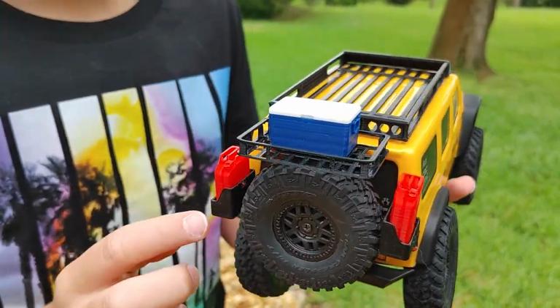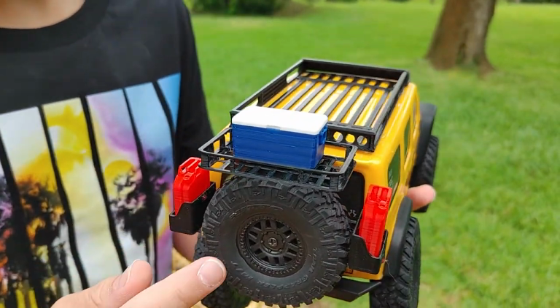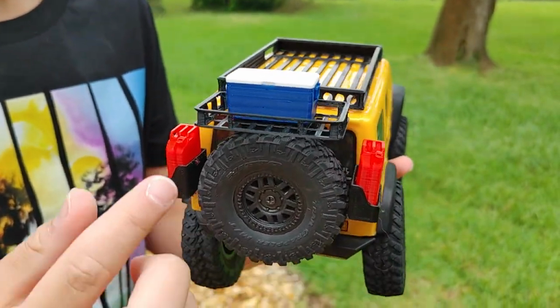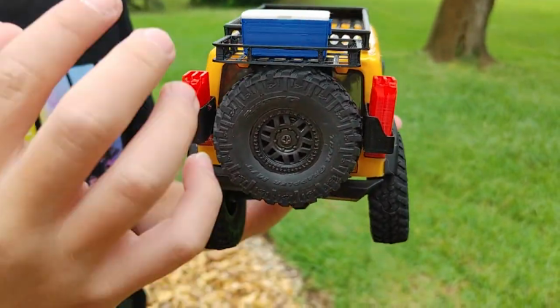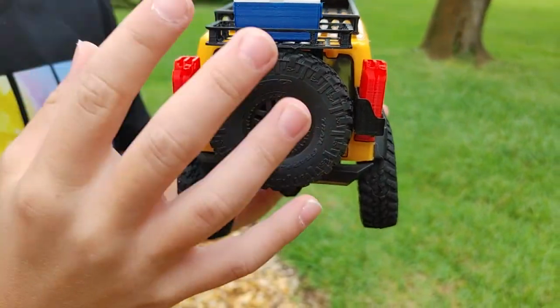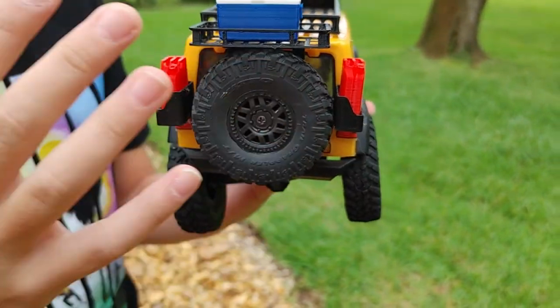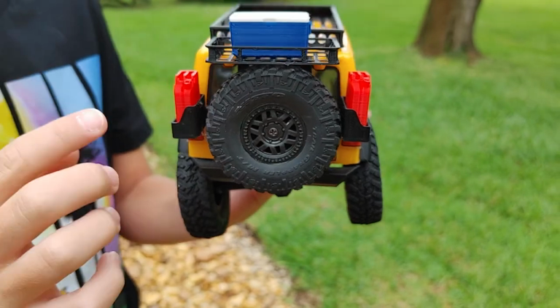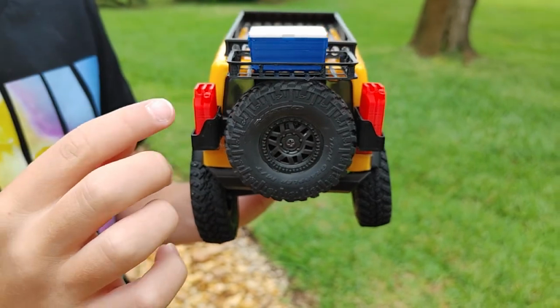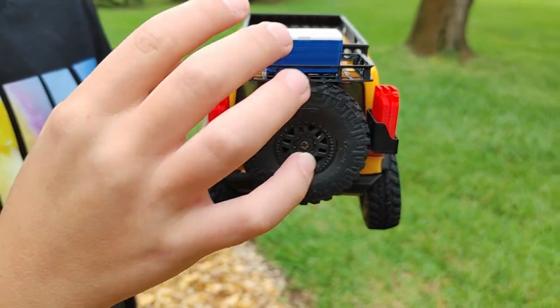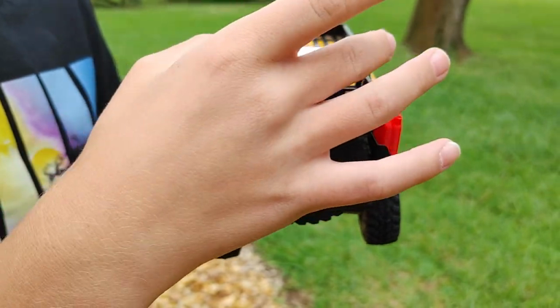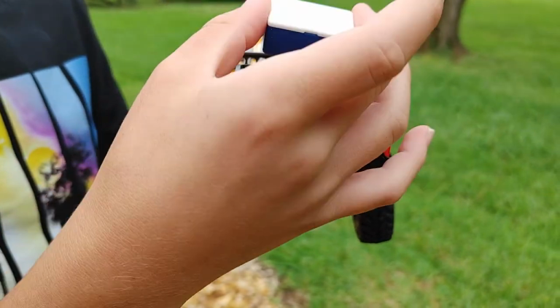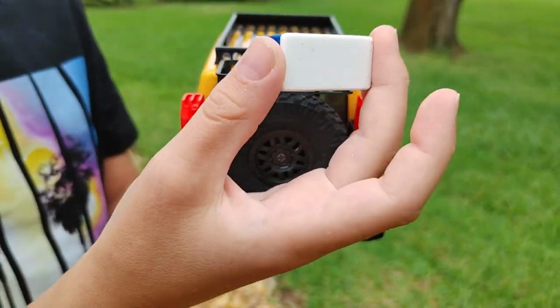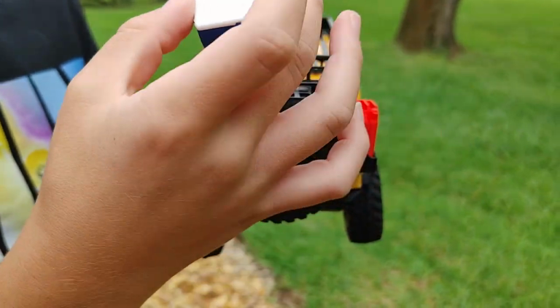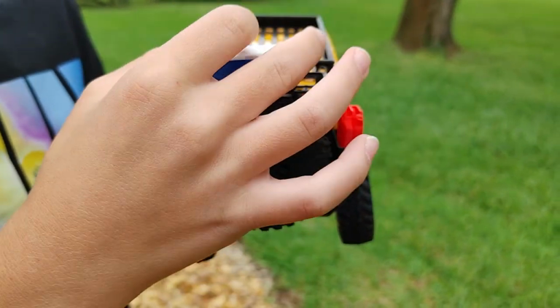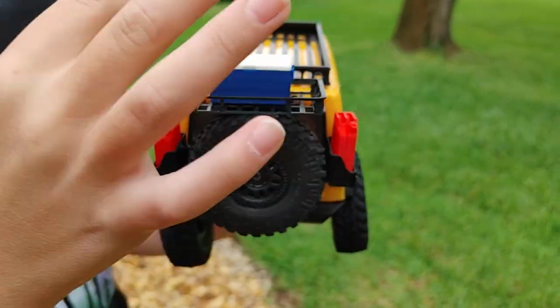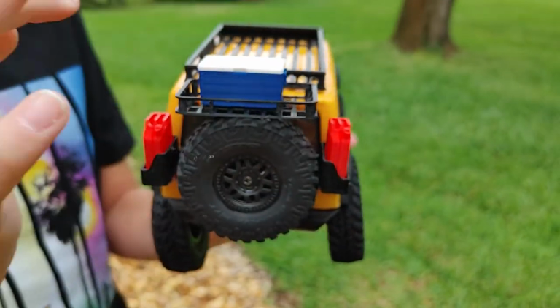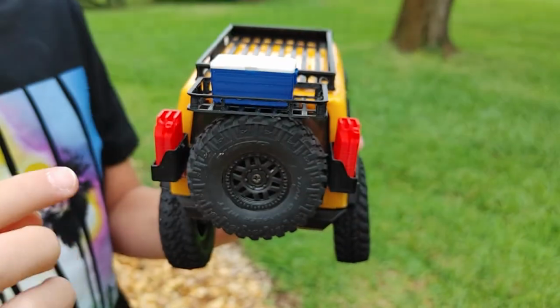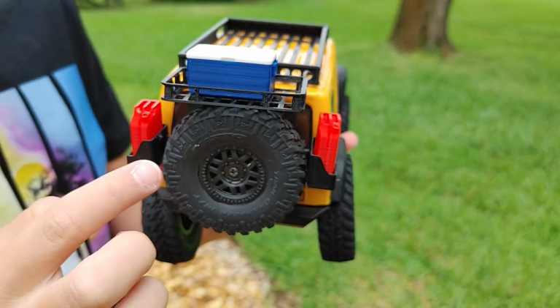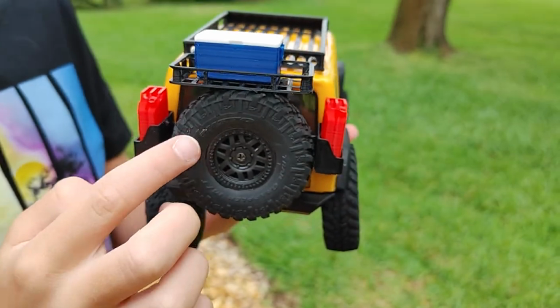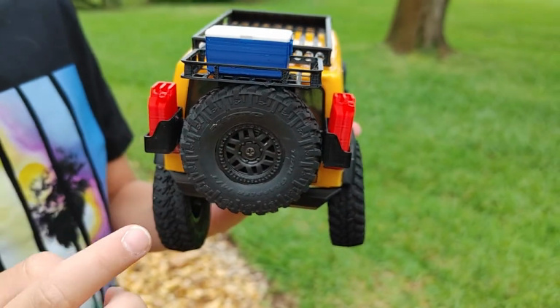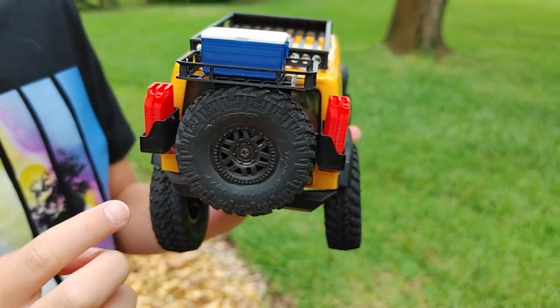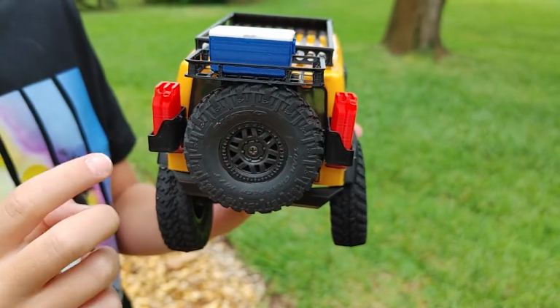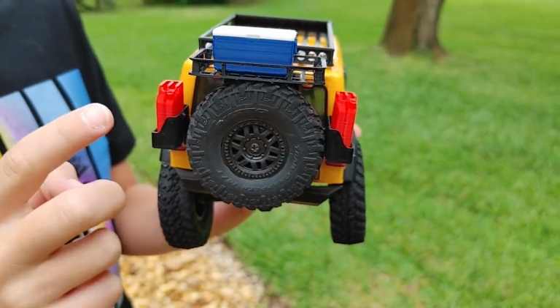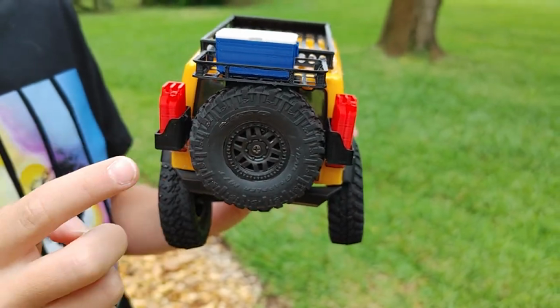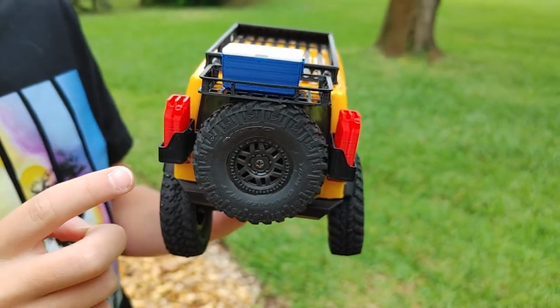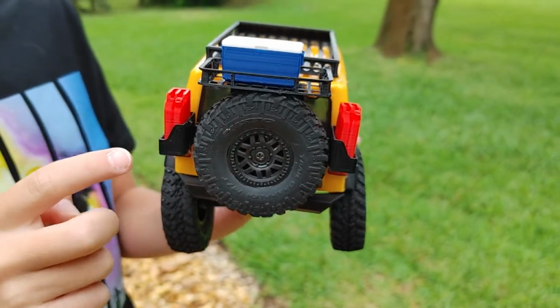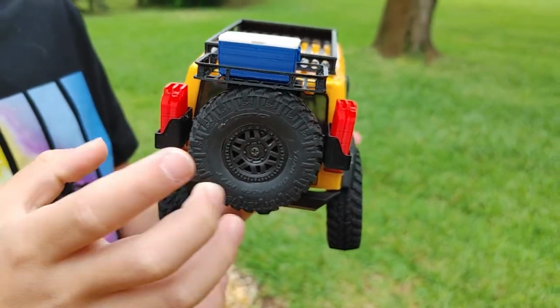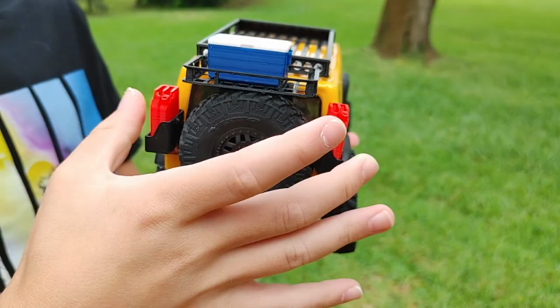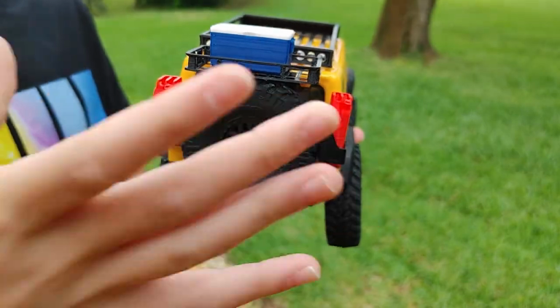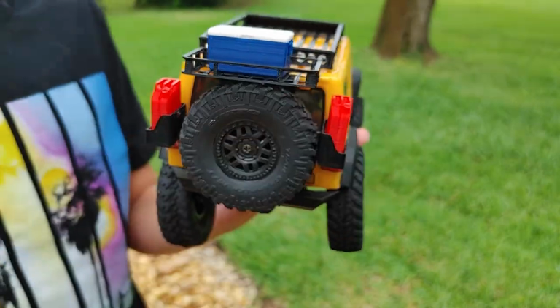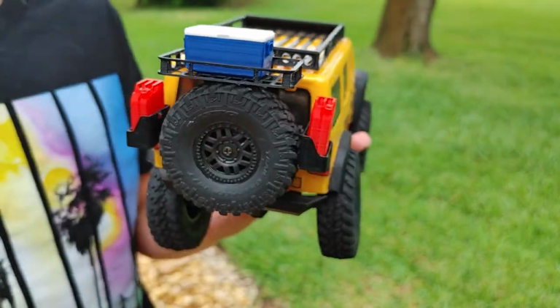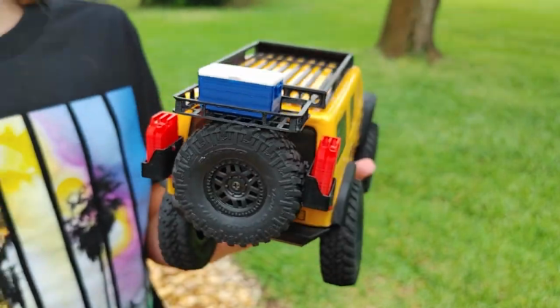Next we have the back, which has a little cooler. The cooler does open. It has a spare tire that actually works, and two gas cans.